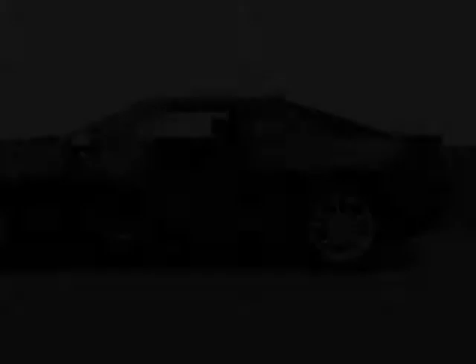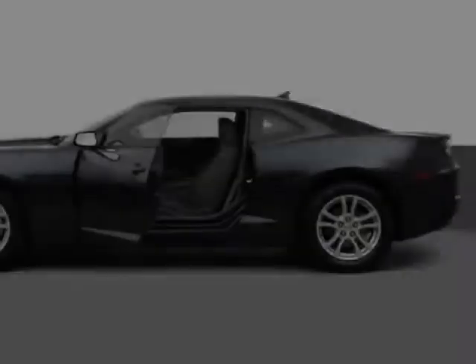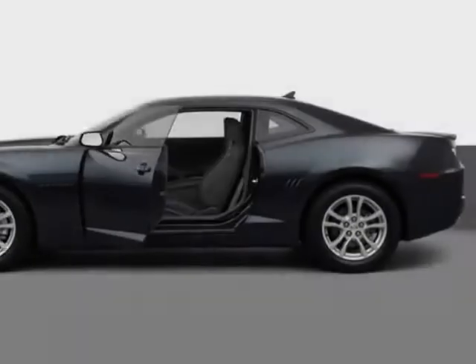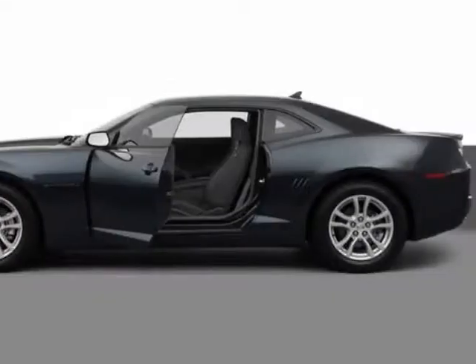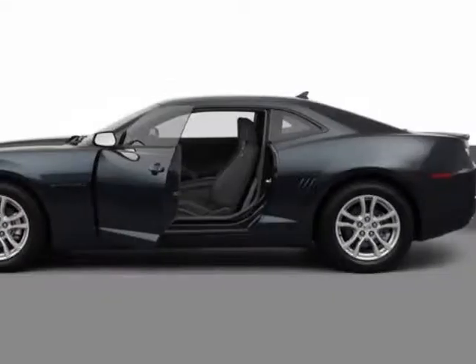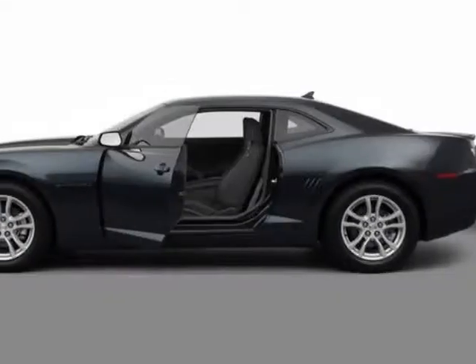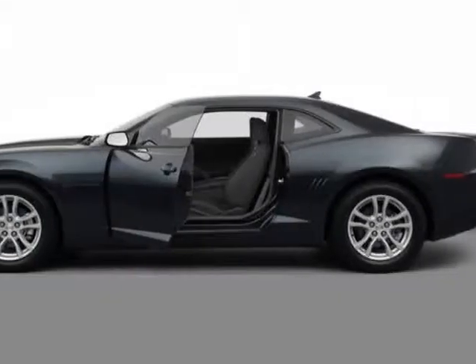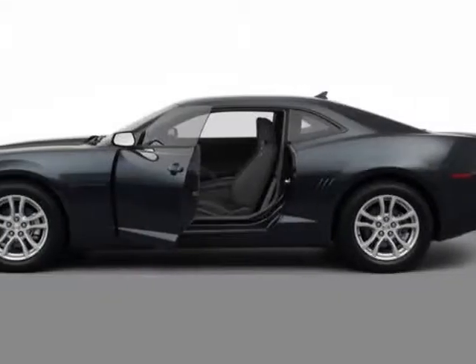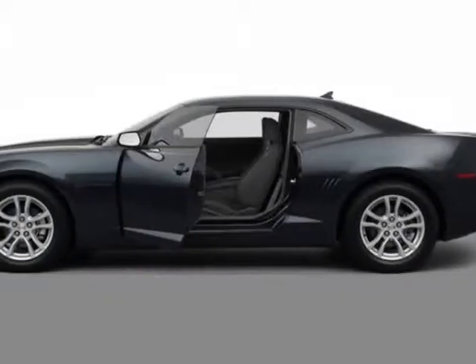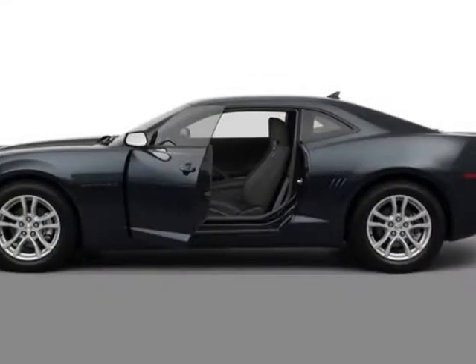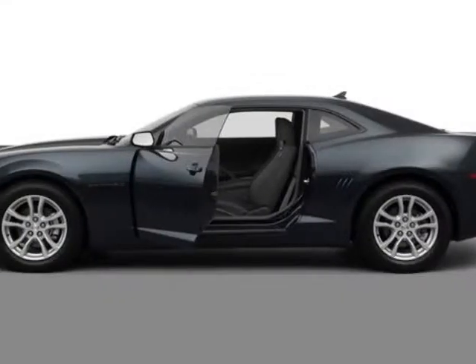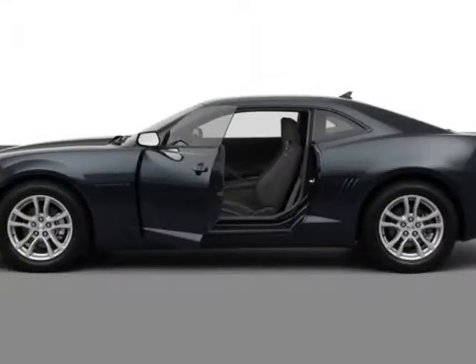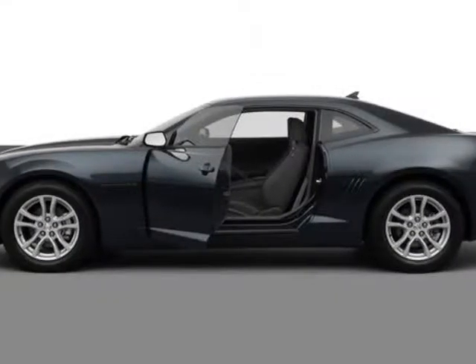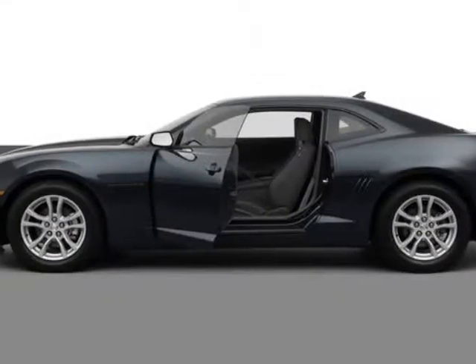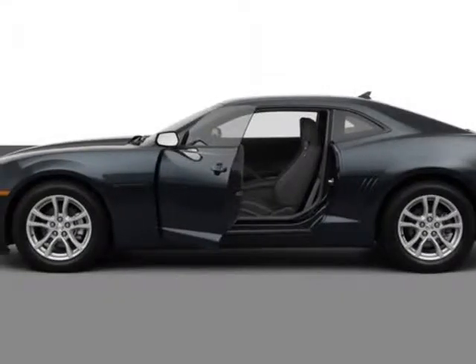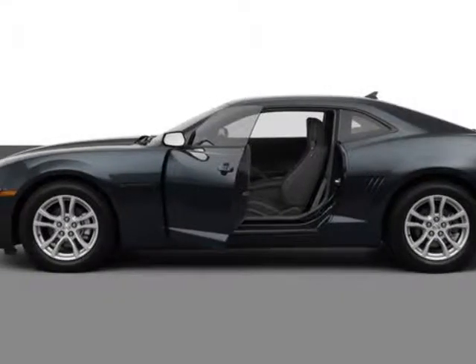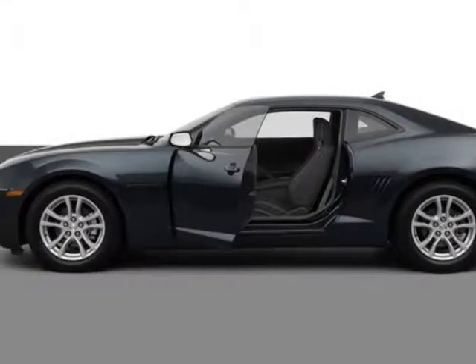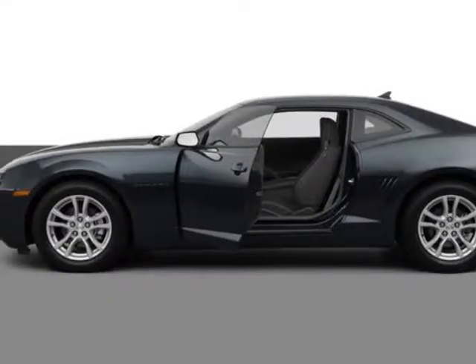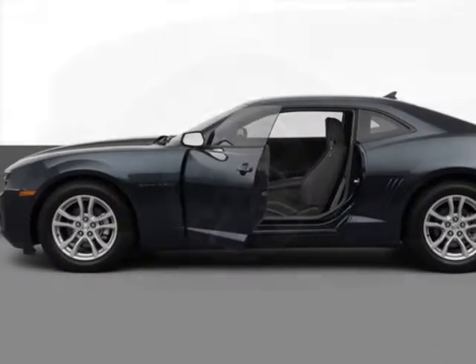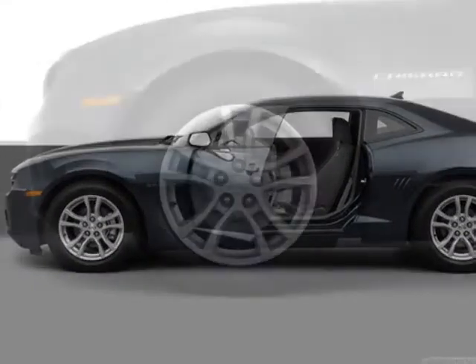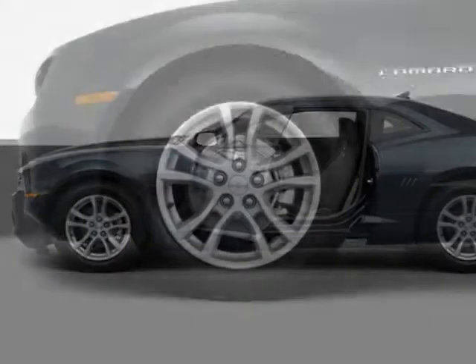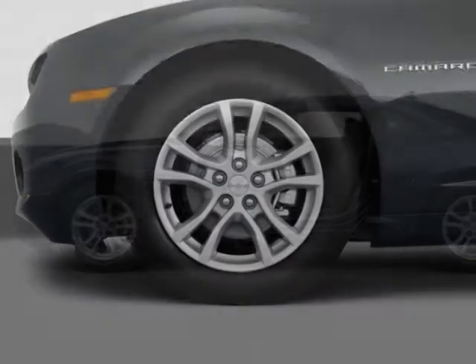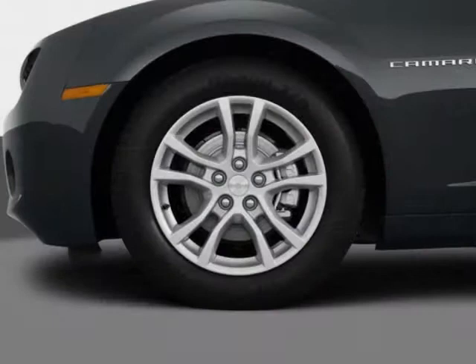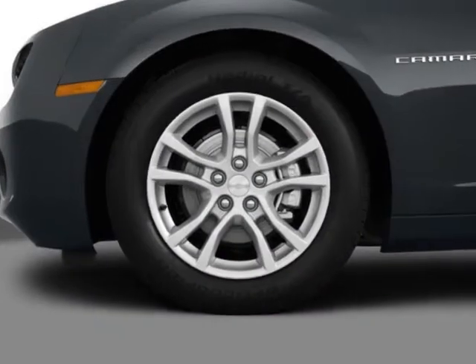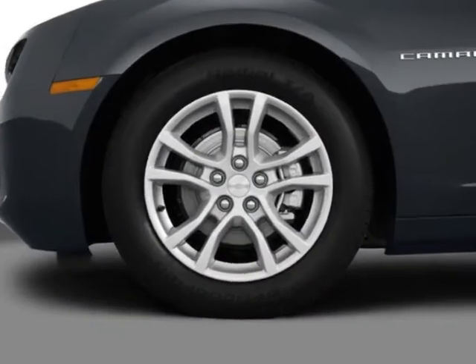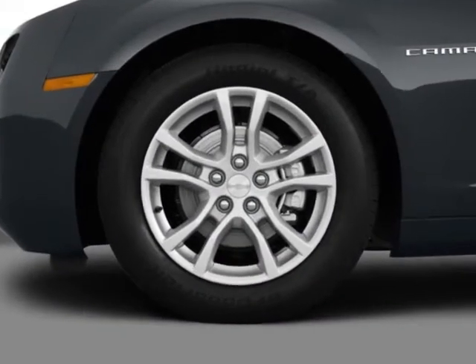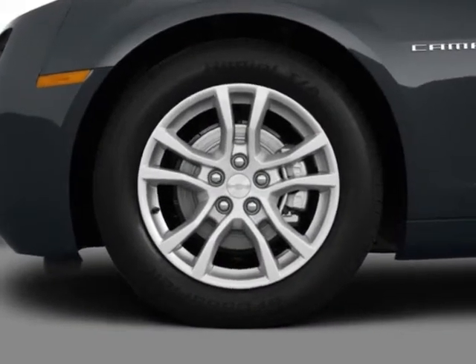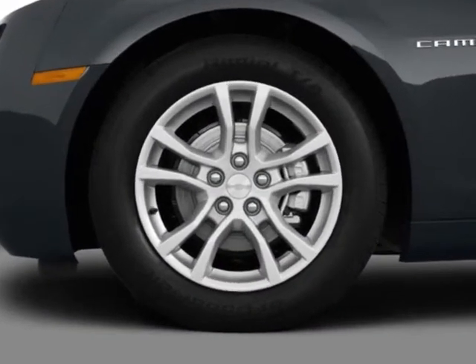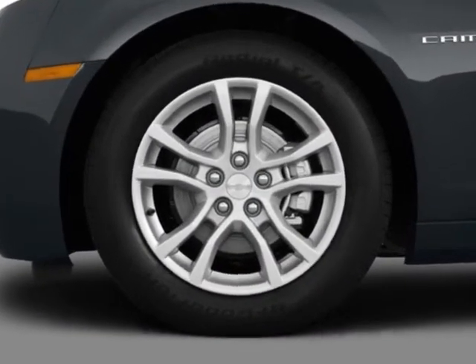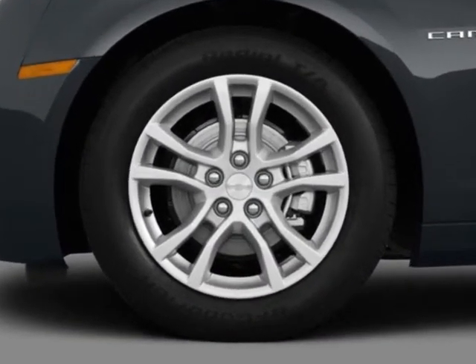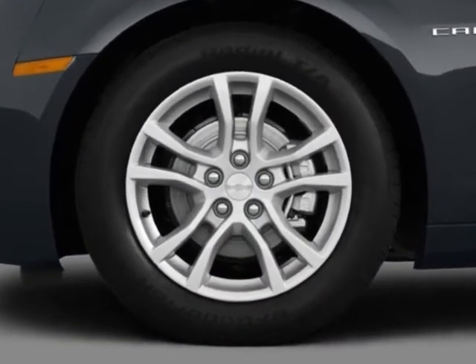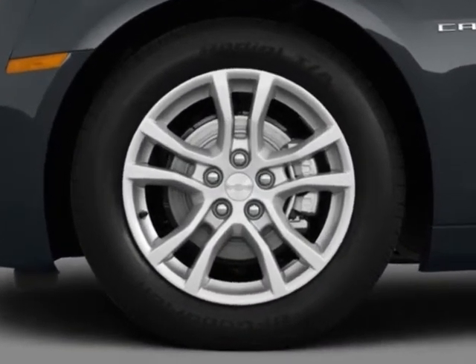Take a look at this new 2013 Chevrolet Camaro. For your protection, this vehicle has a full factory warranty.